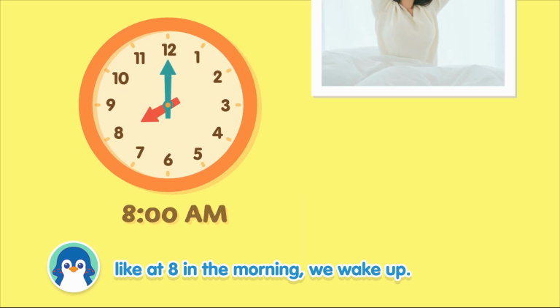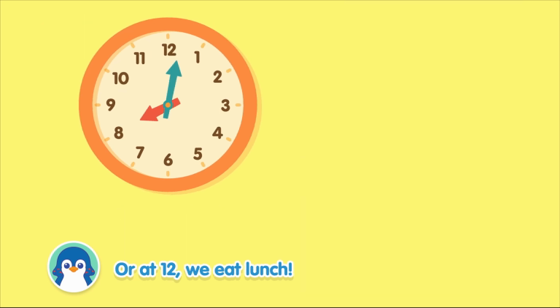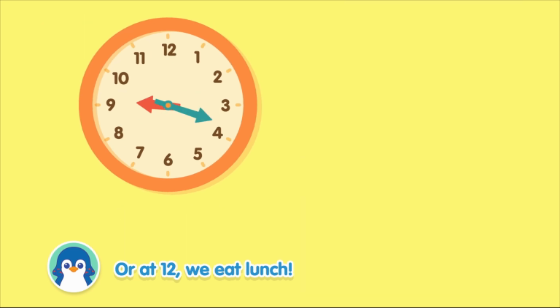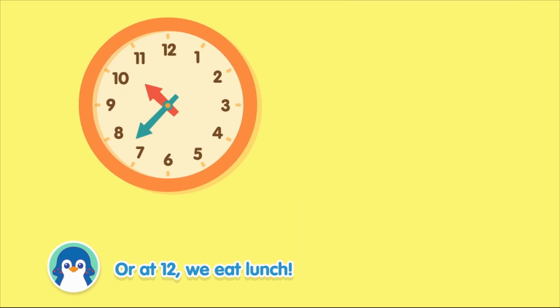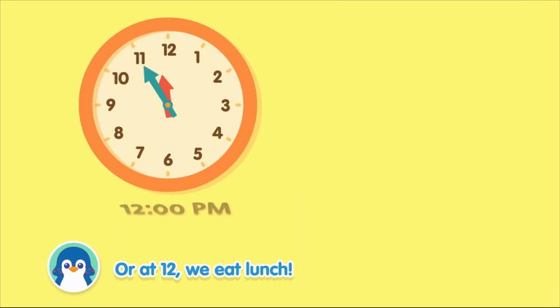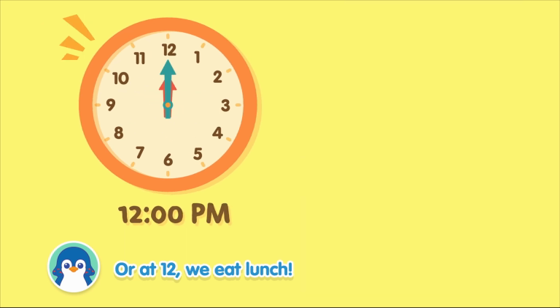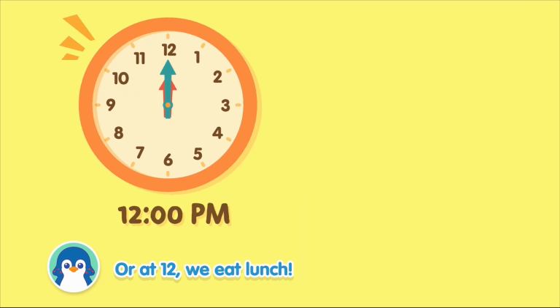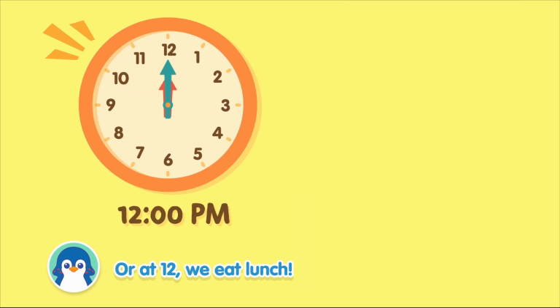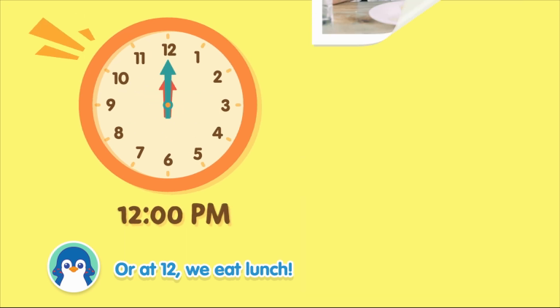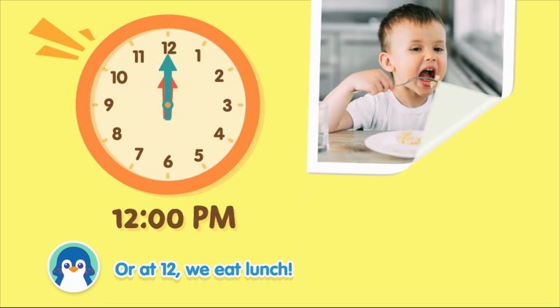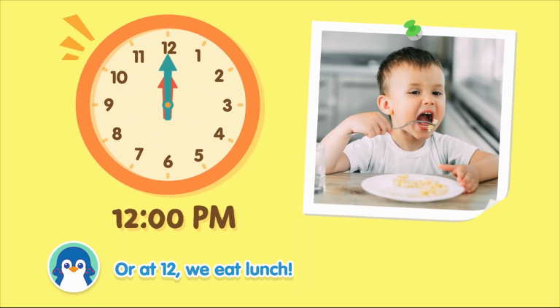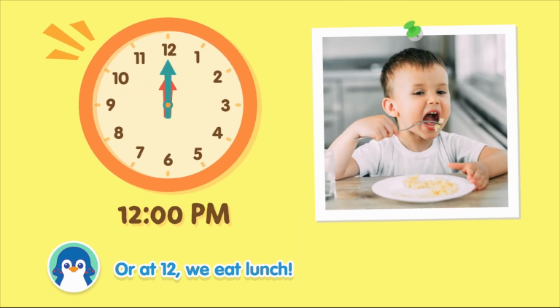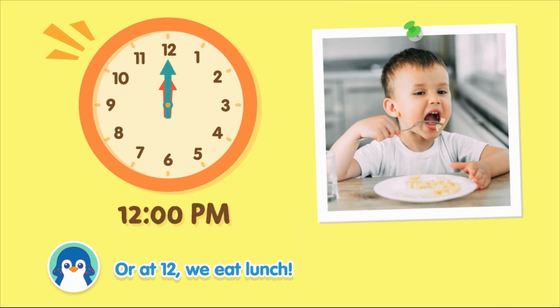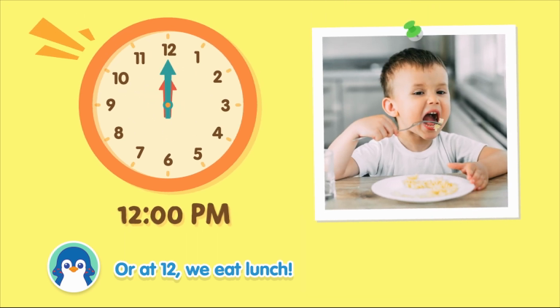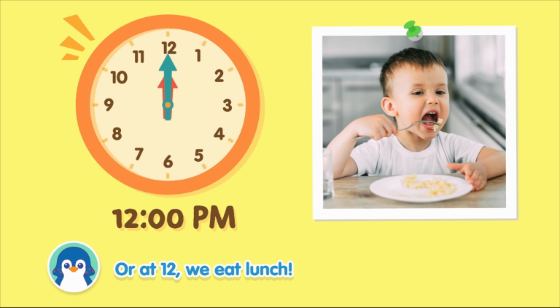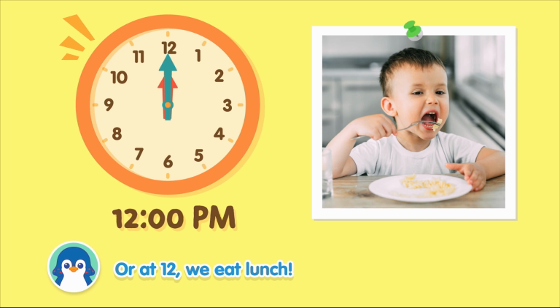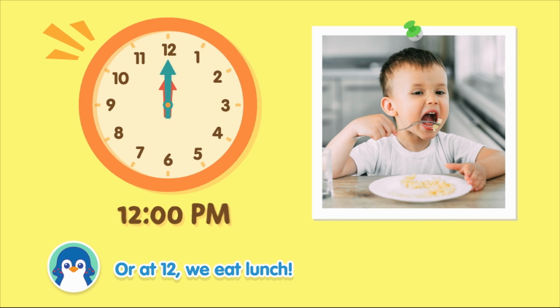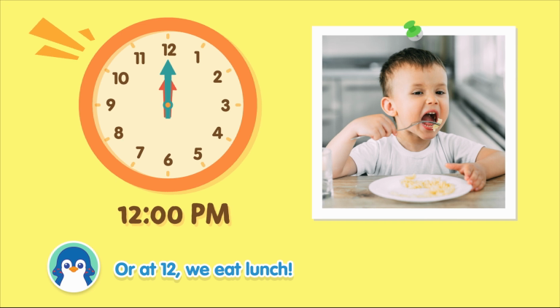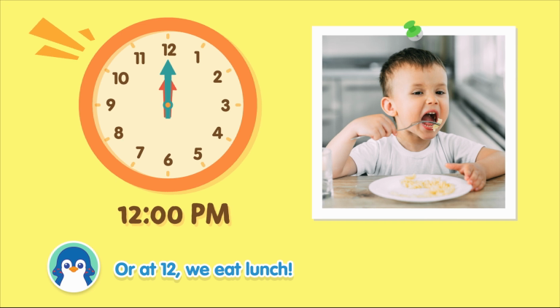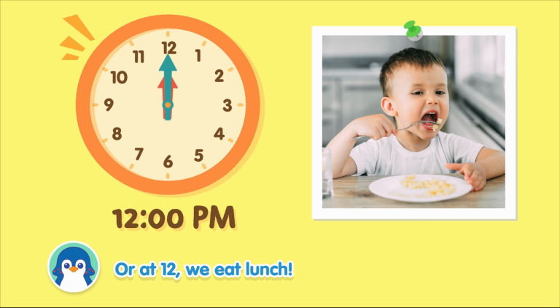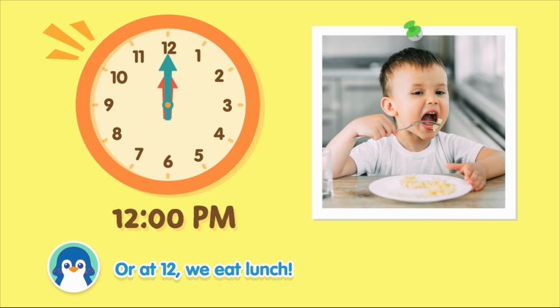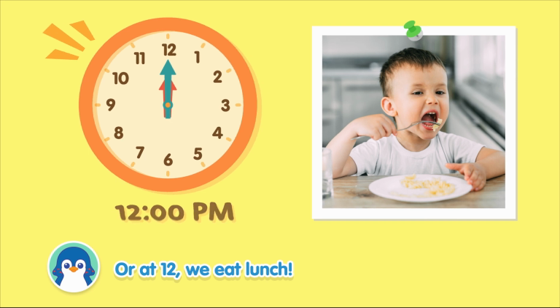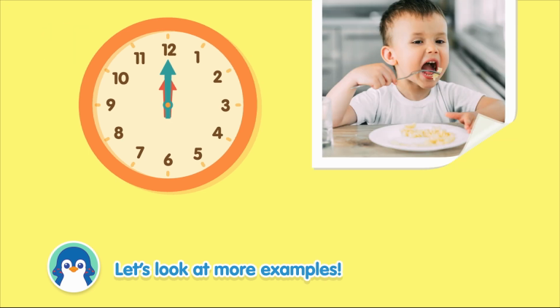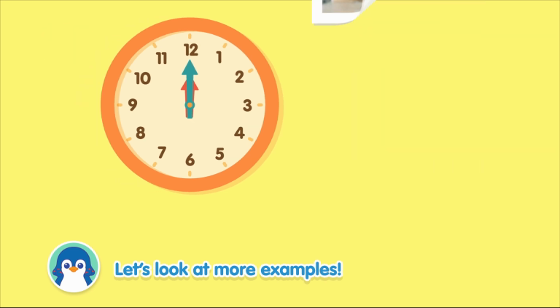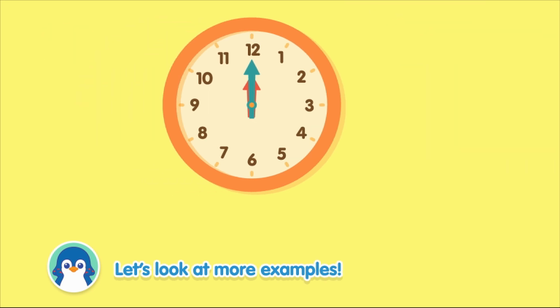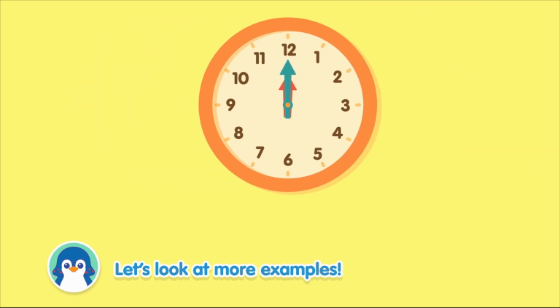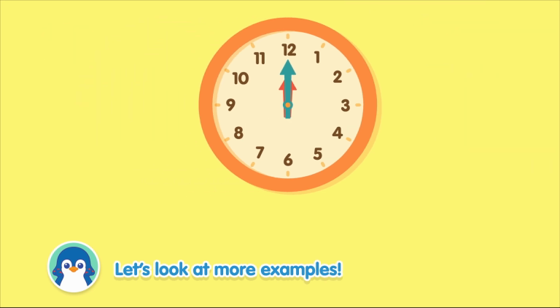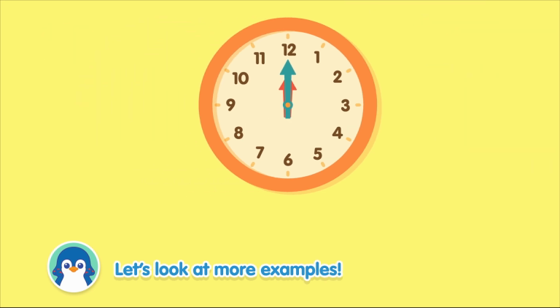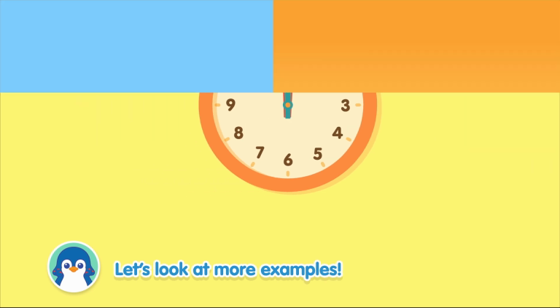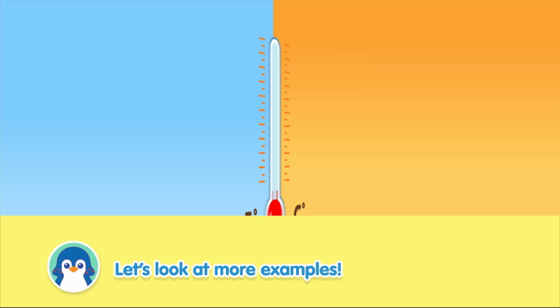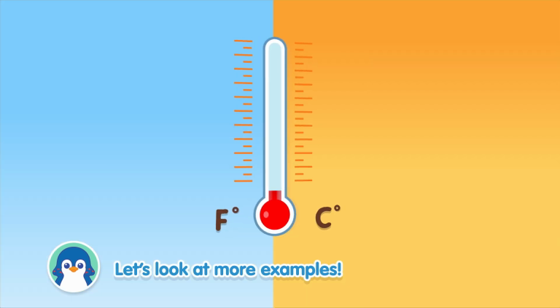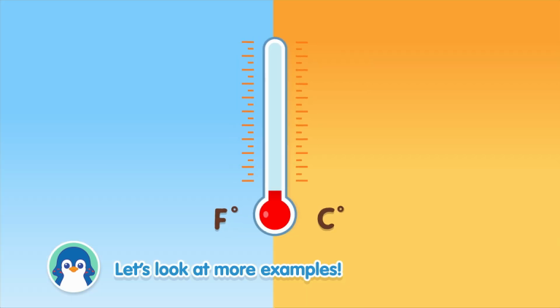Or at 12, we eat lunch. Let's look at more examples.